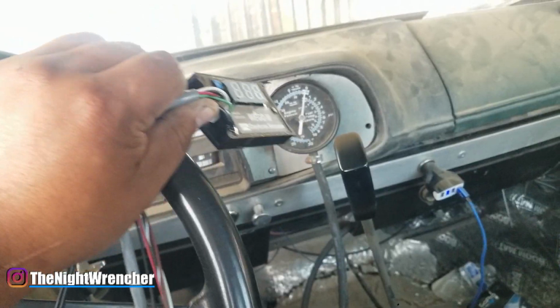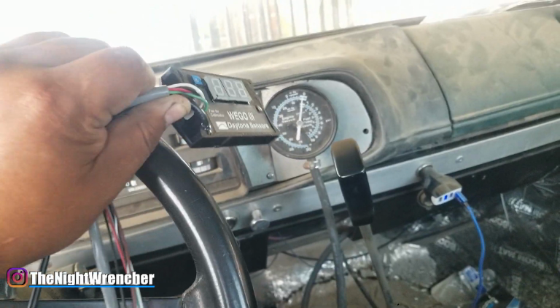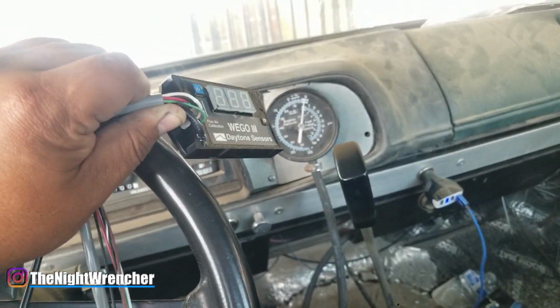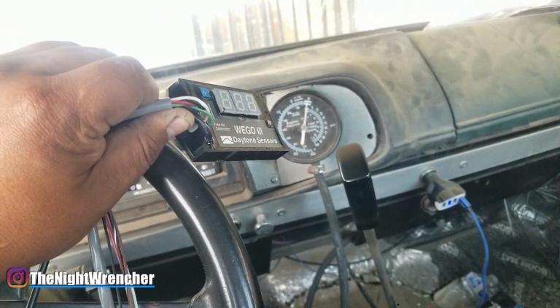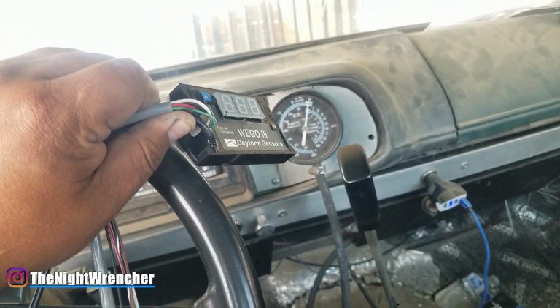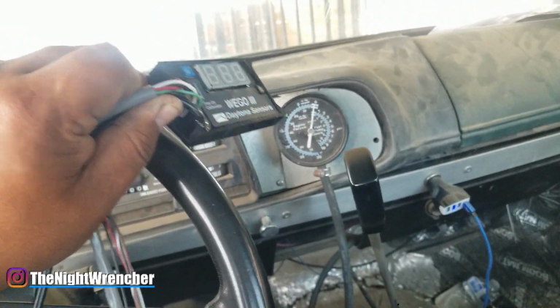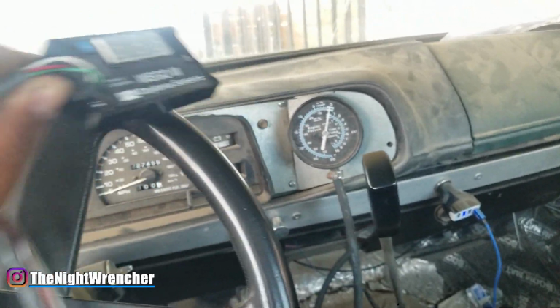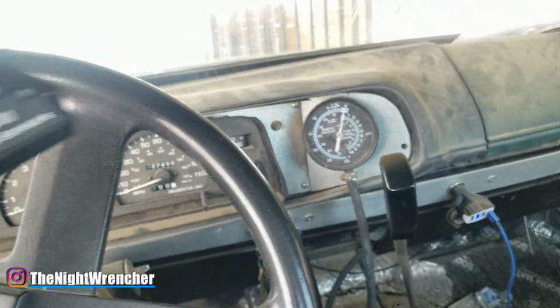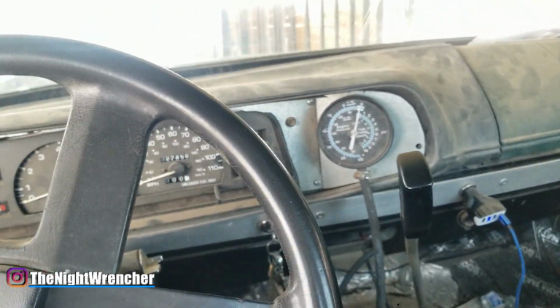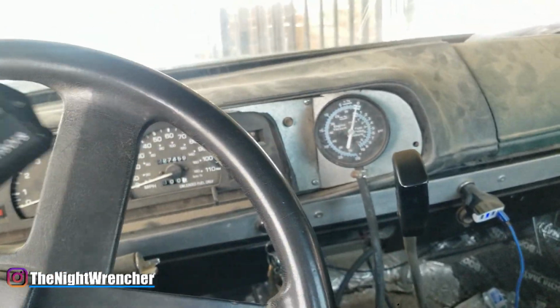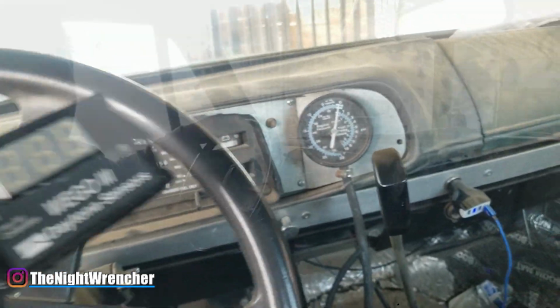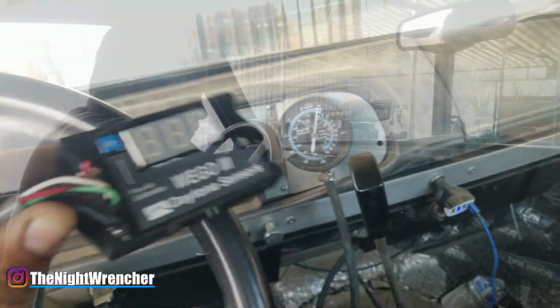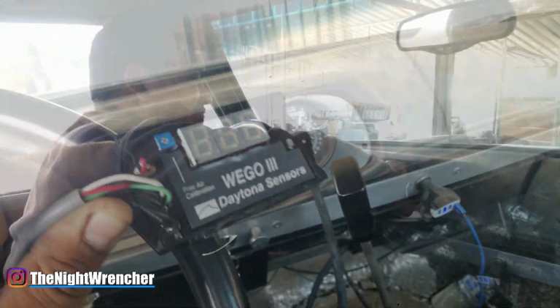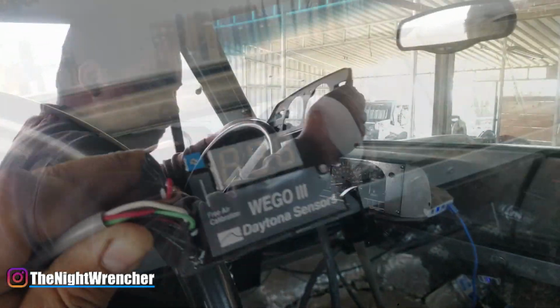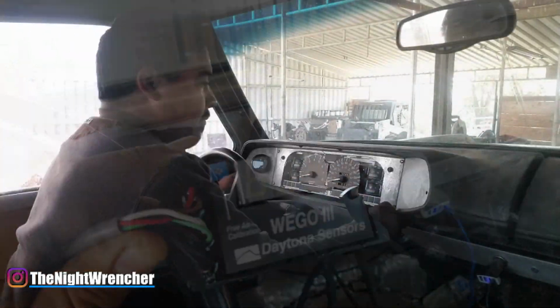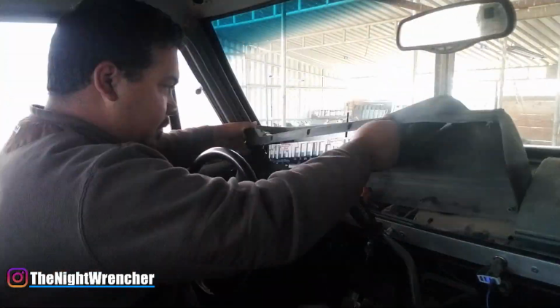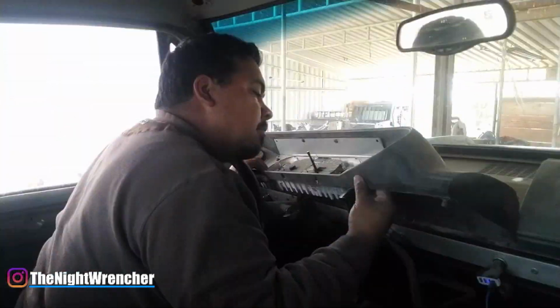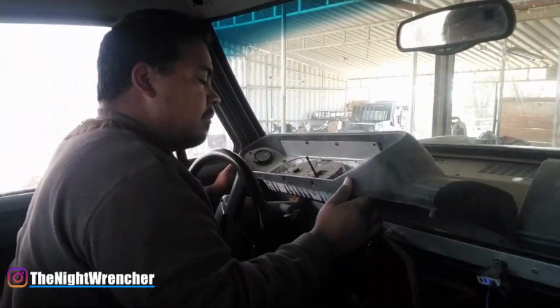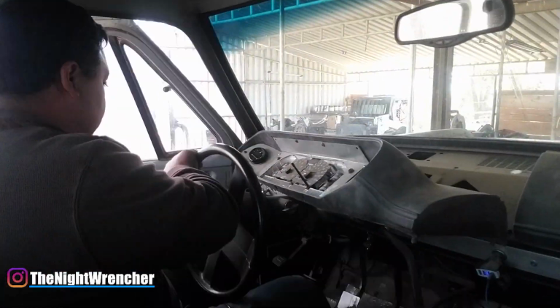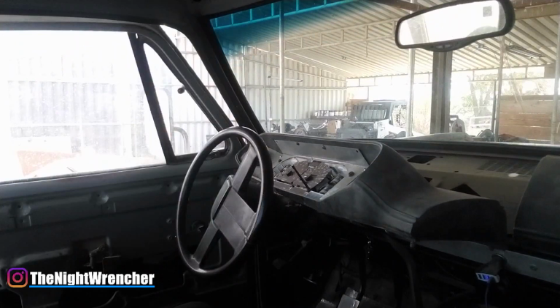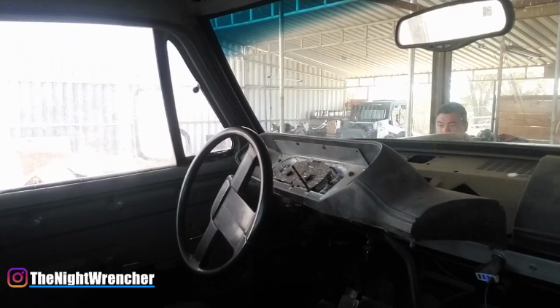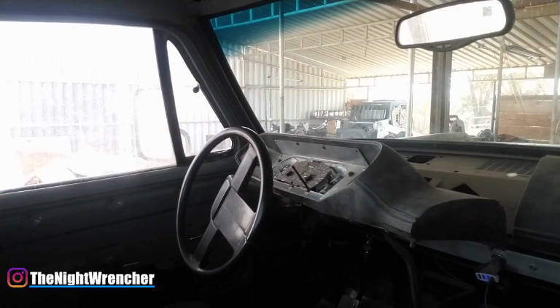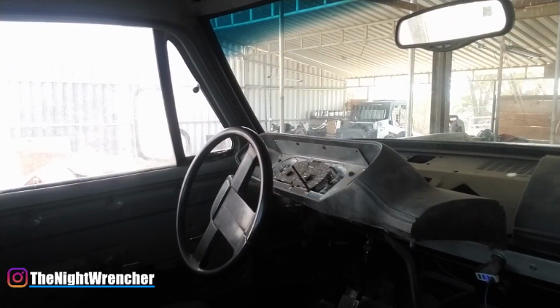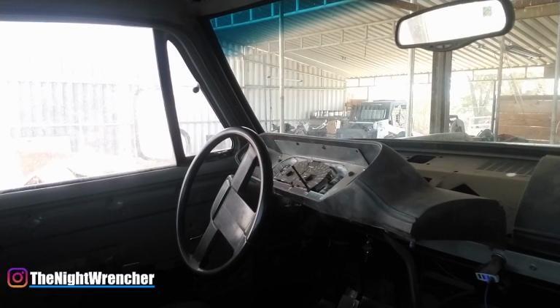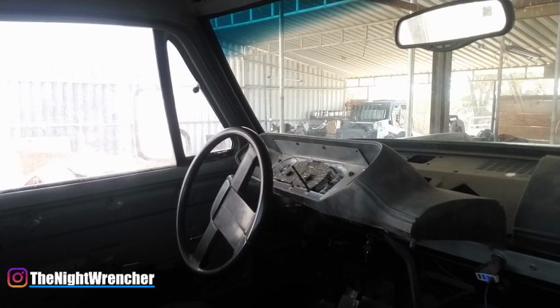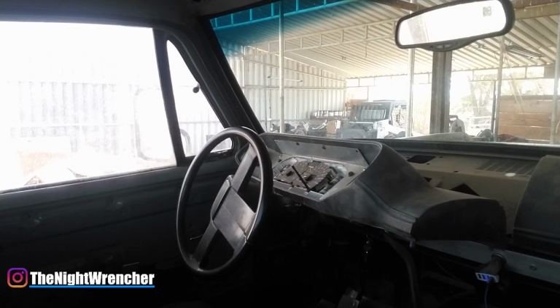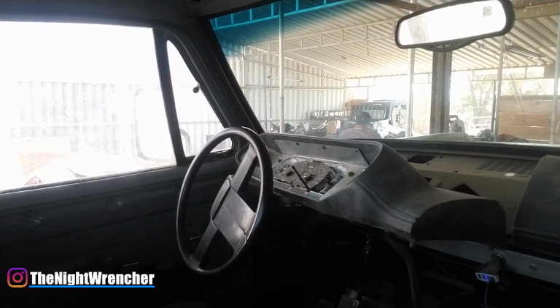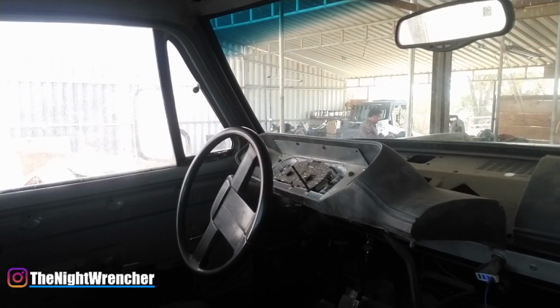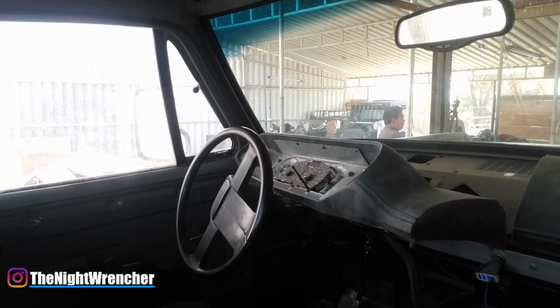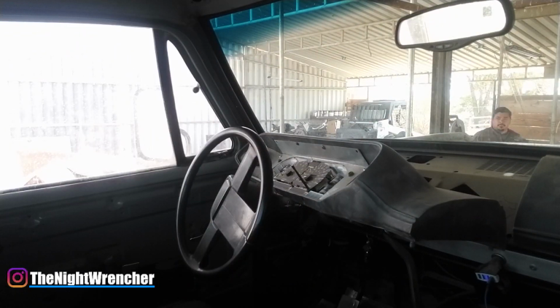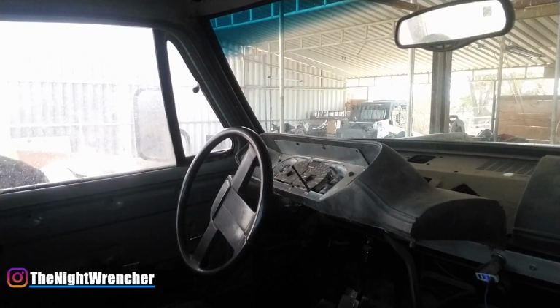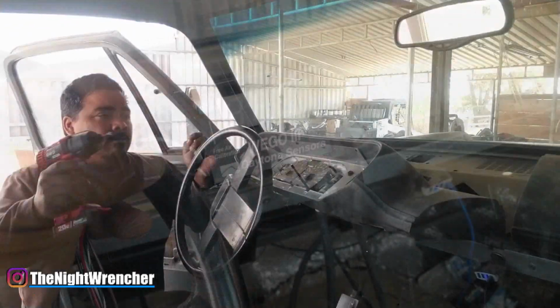The first thing I'm going to do is take my dash apart and go ahead and surface mount this gauge, then see where my wires end up.